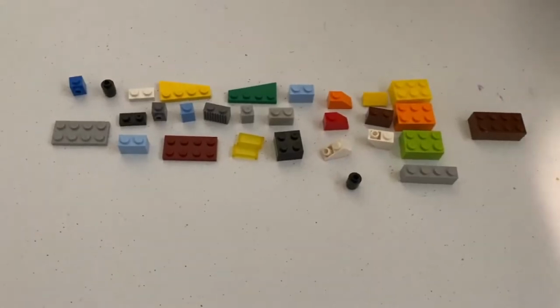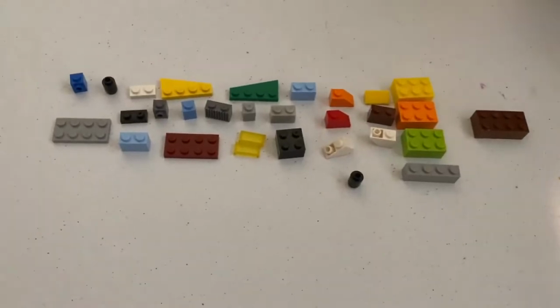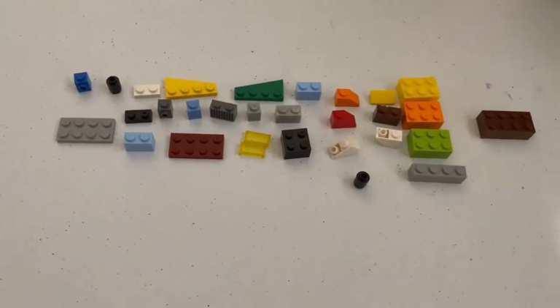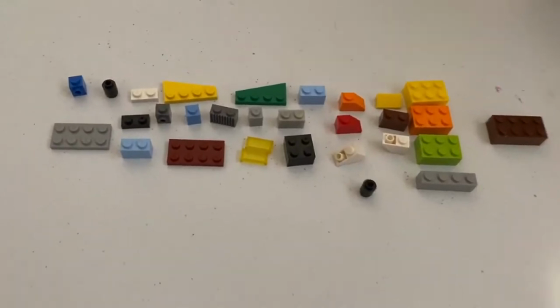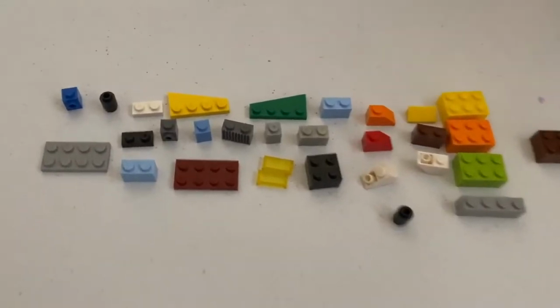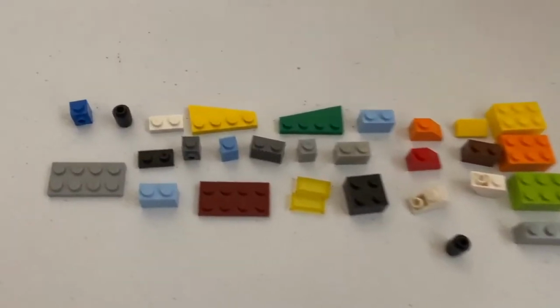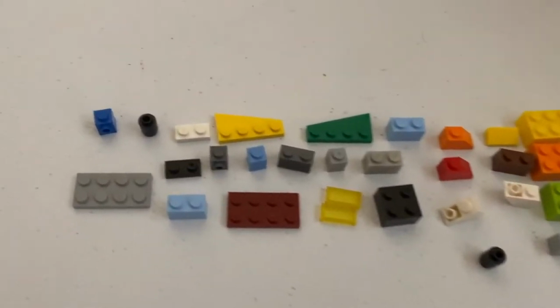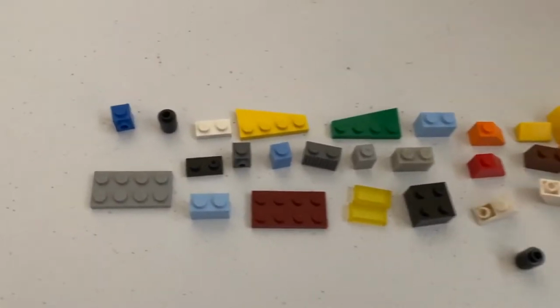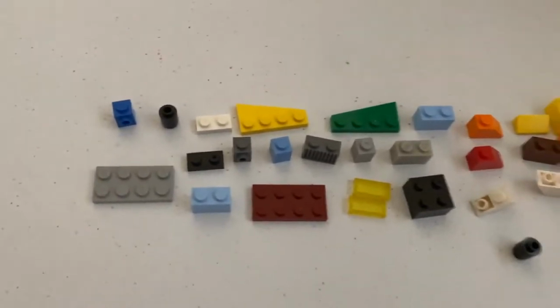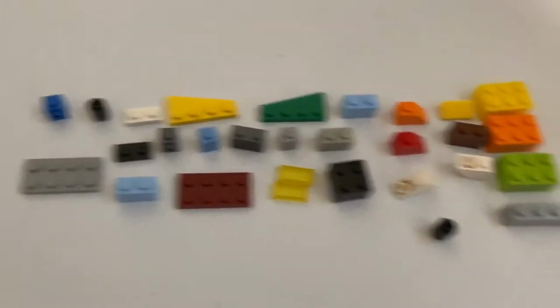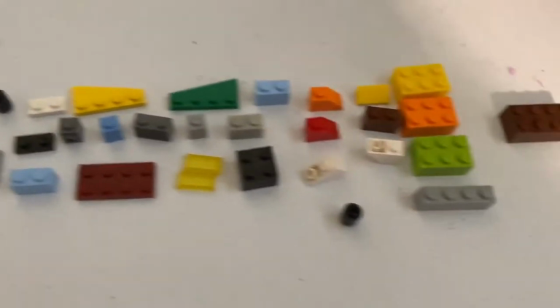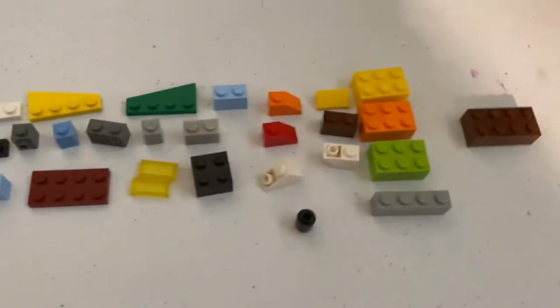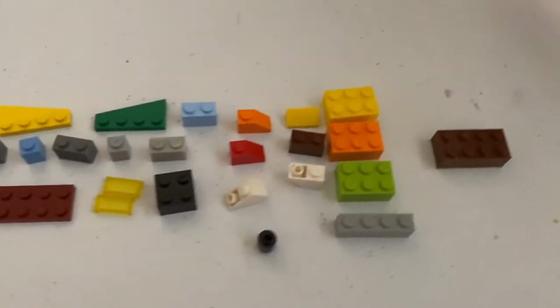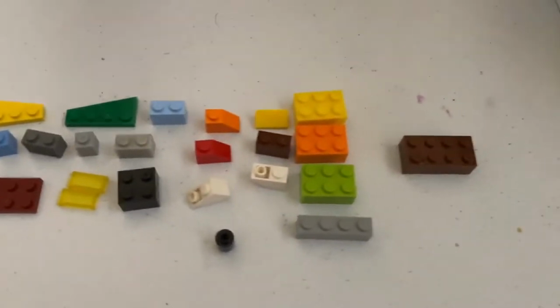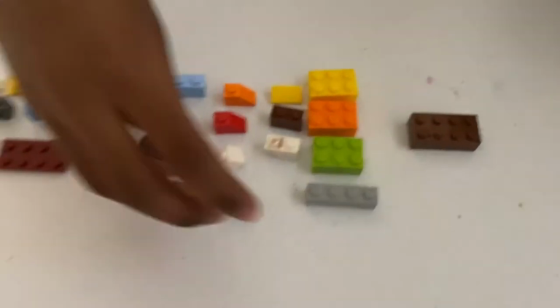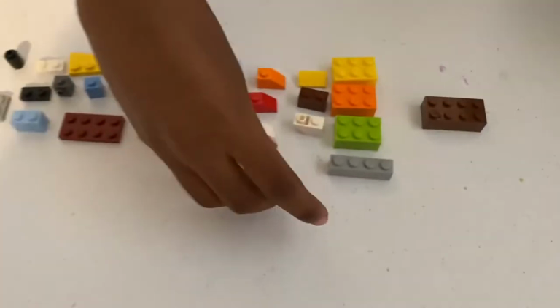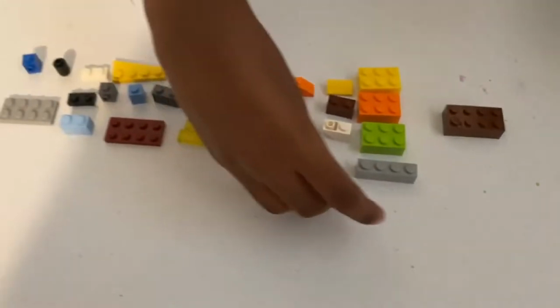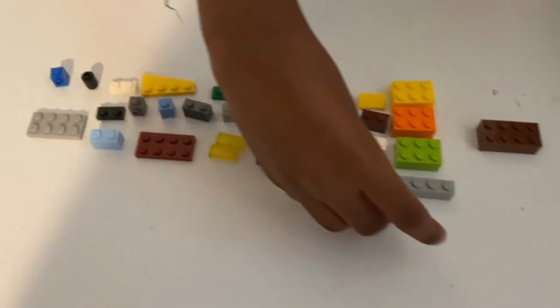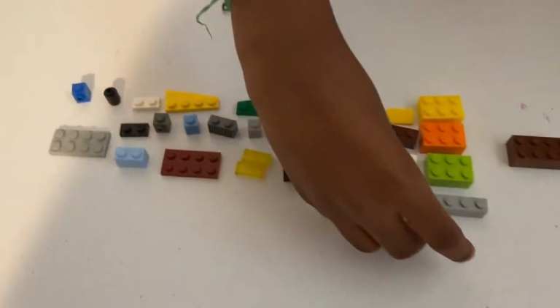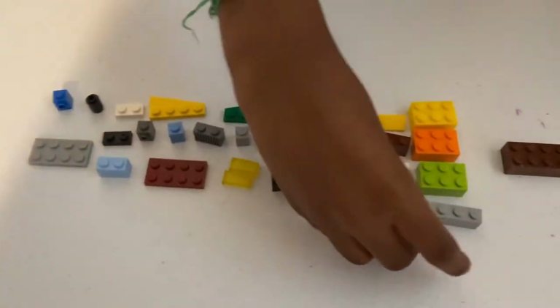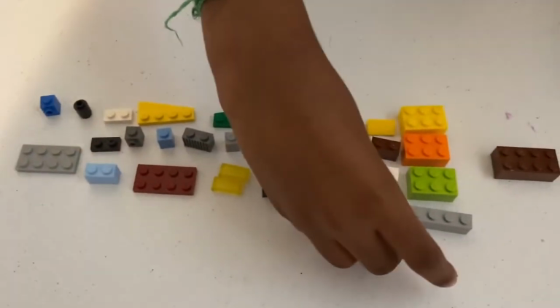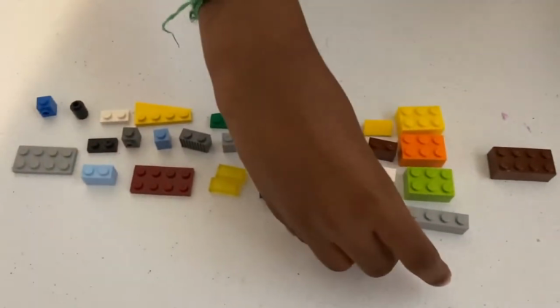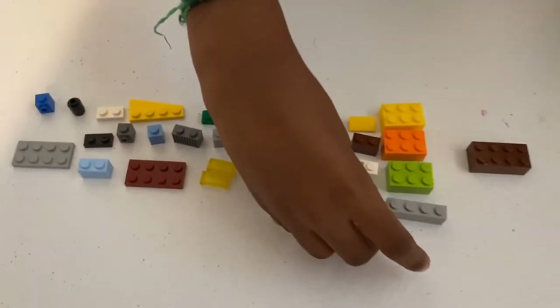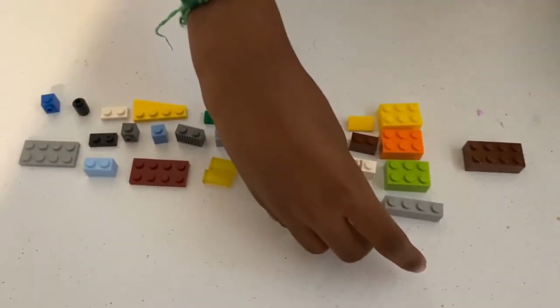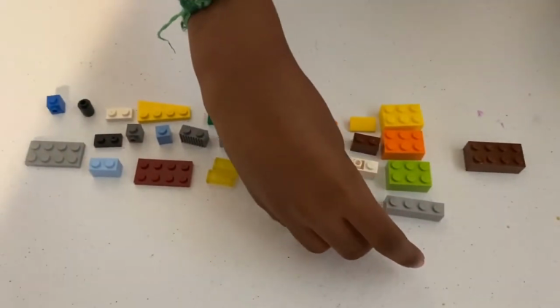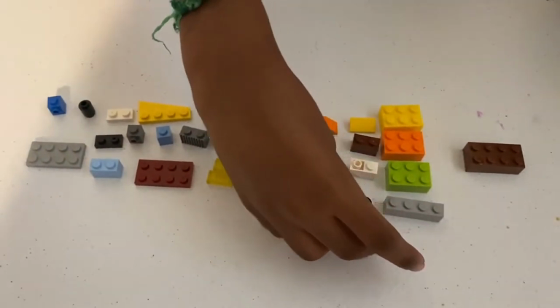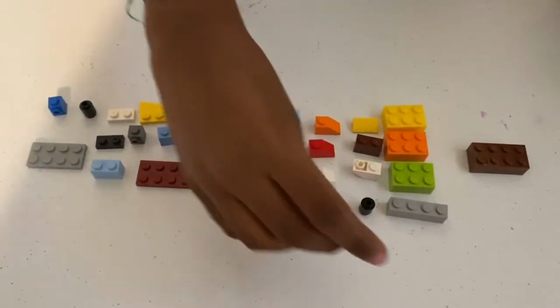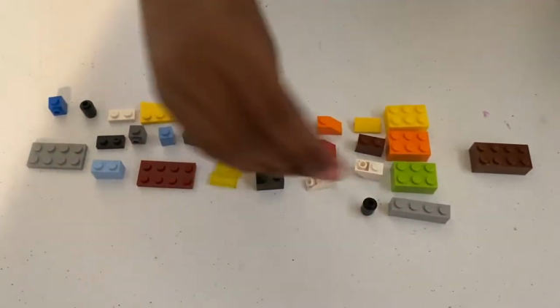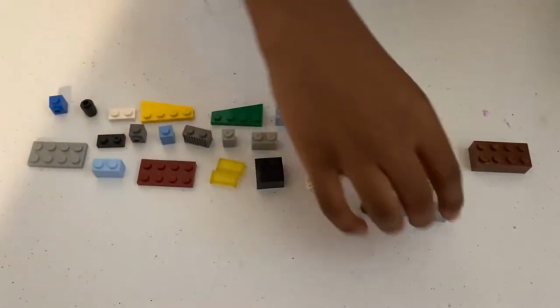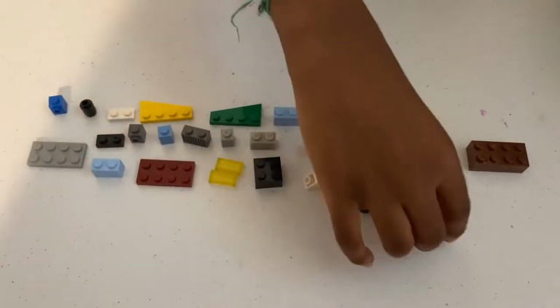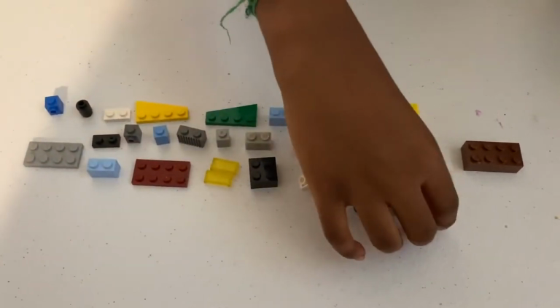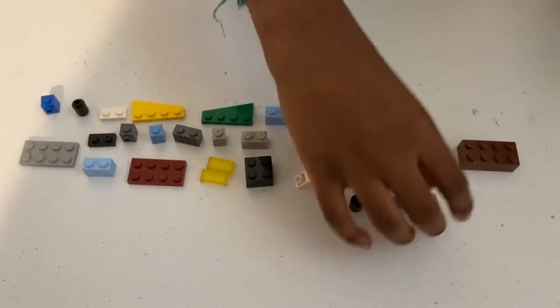Okay guys, here are the parts you need to build the head. Pause the screen right now, because we're going to get started.